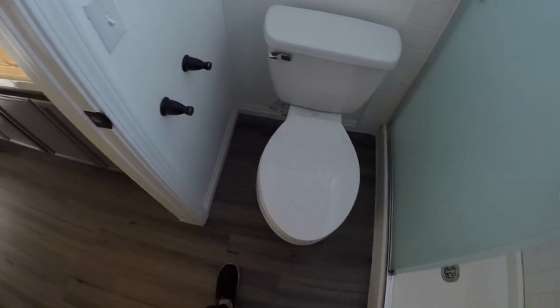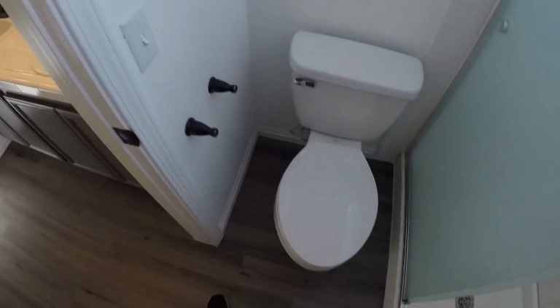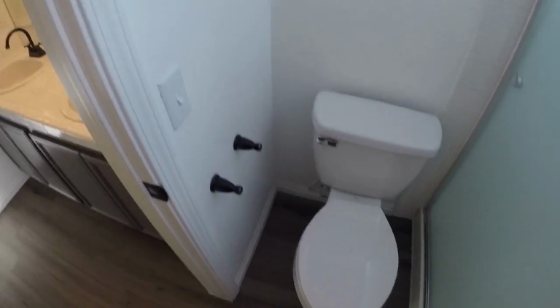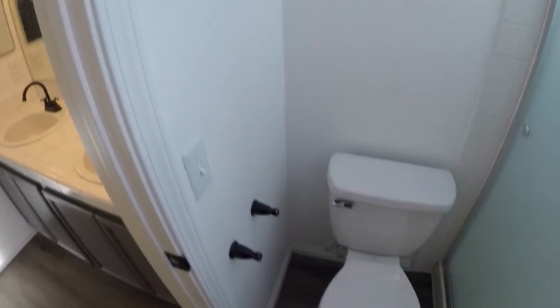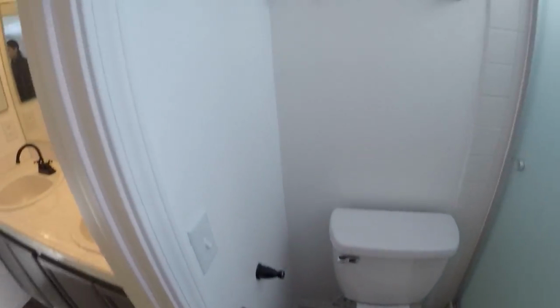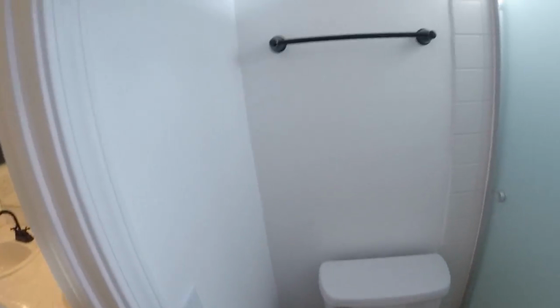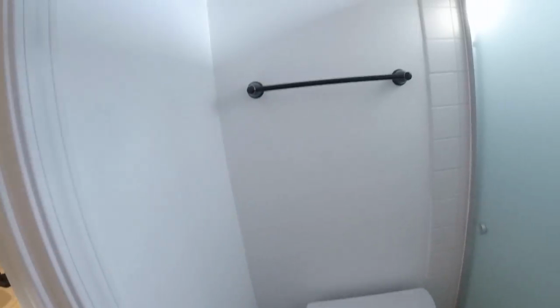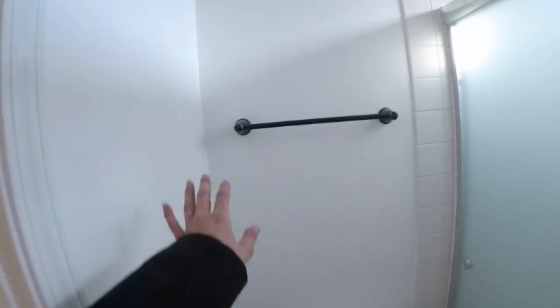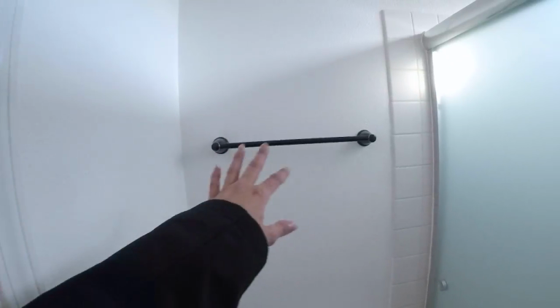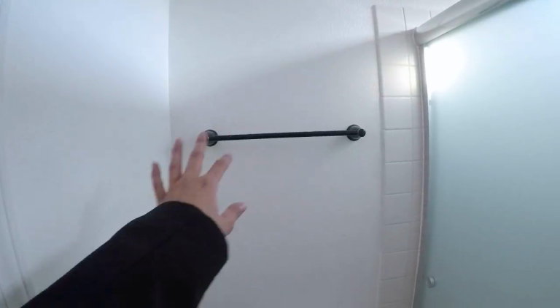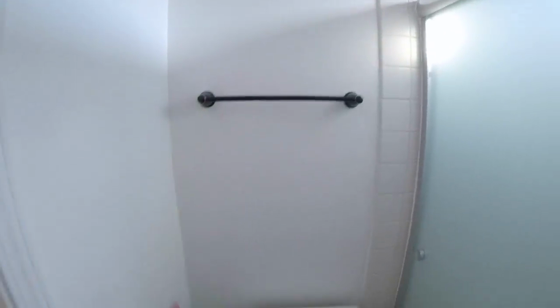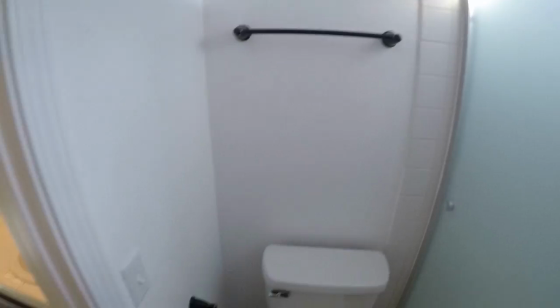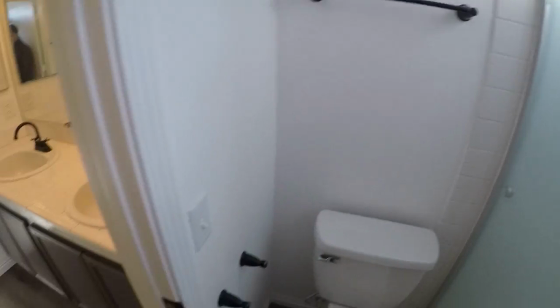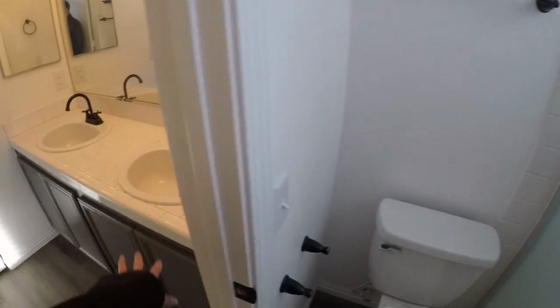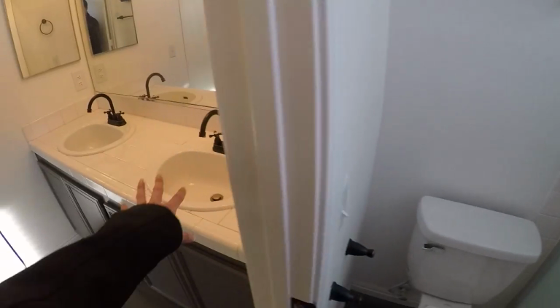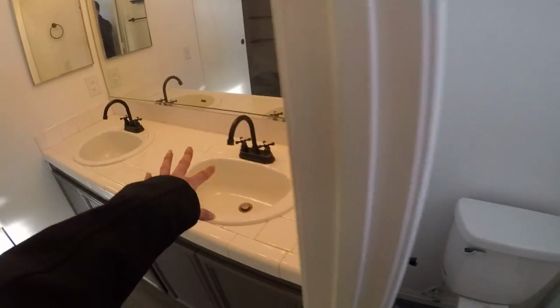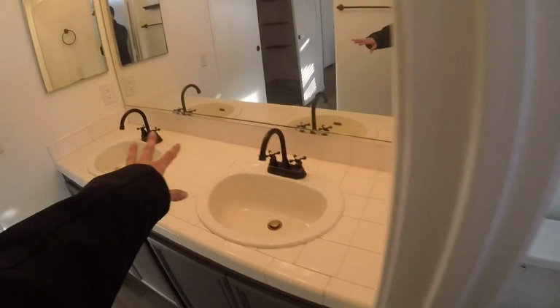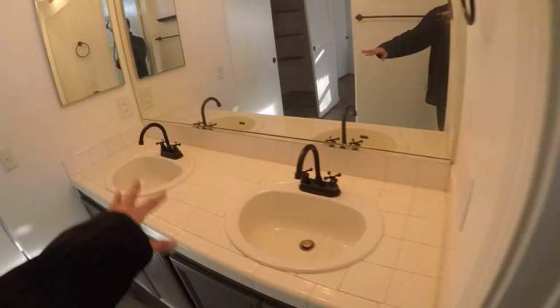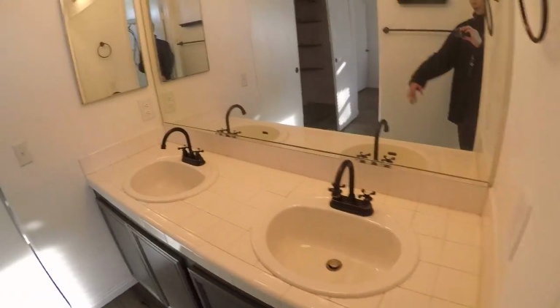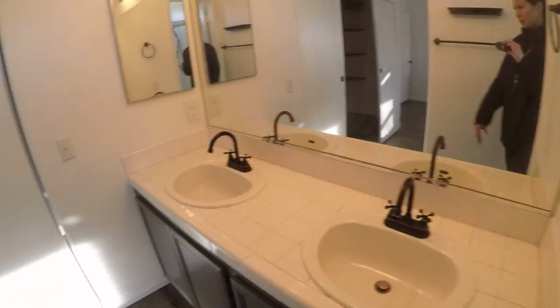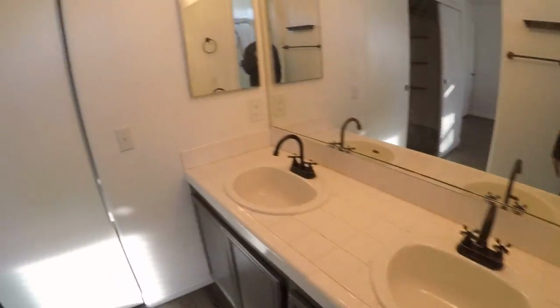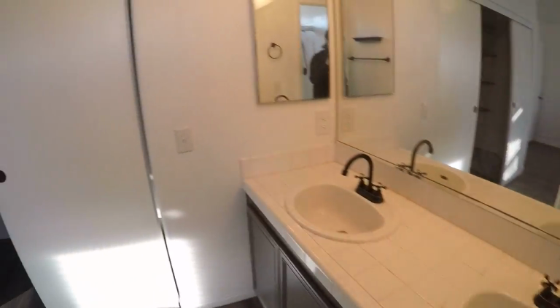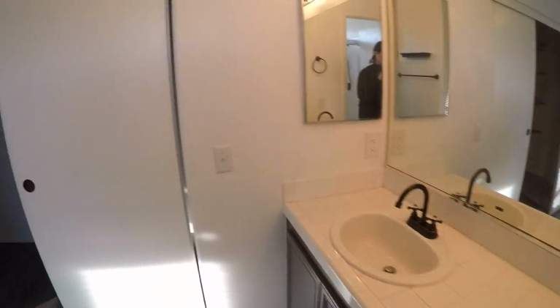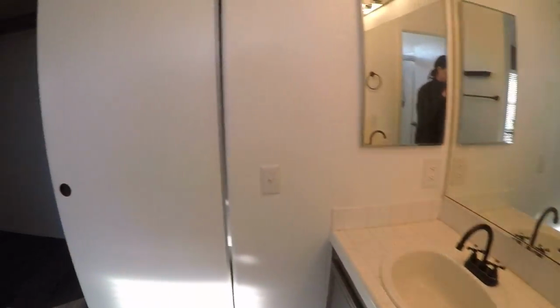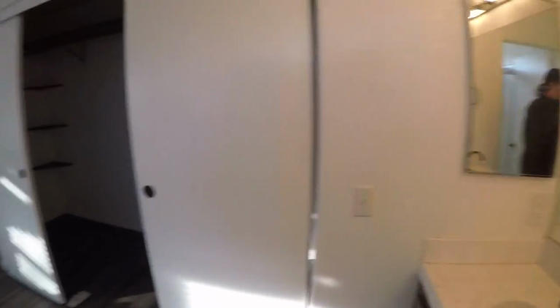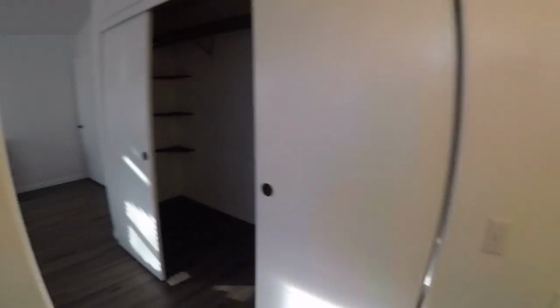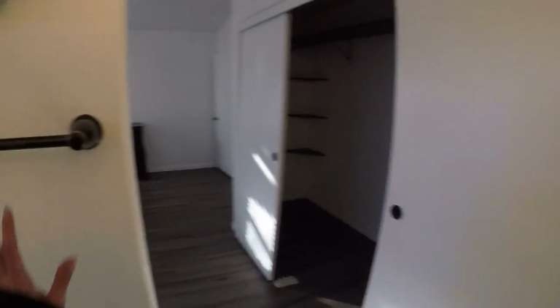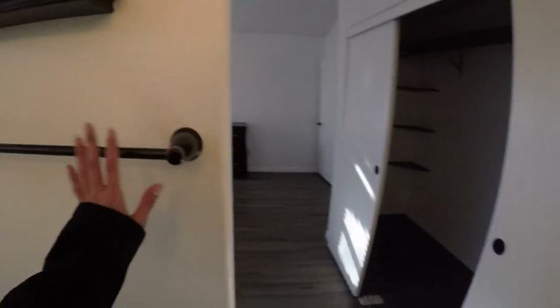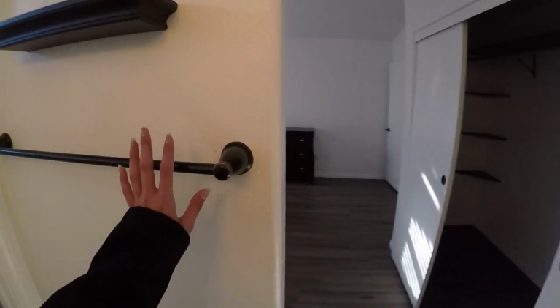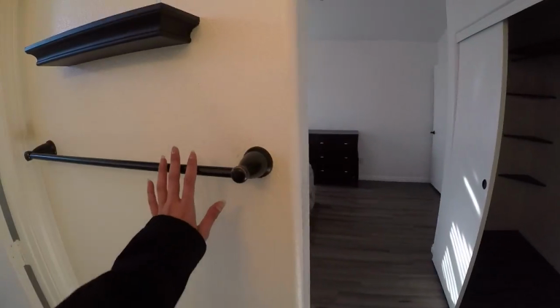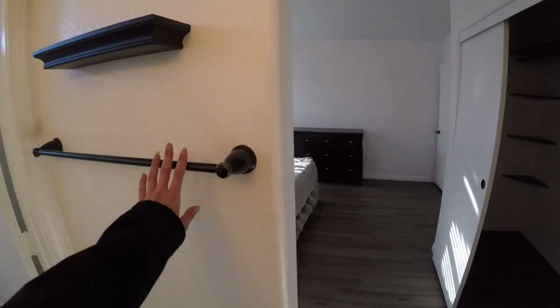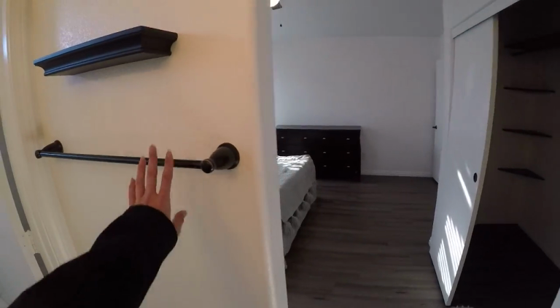A lot of this hardware matches throughout the property — even this towel bar.